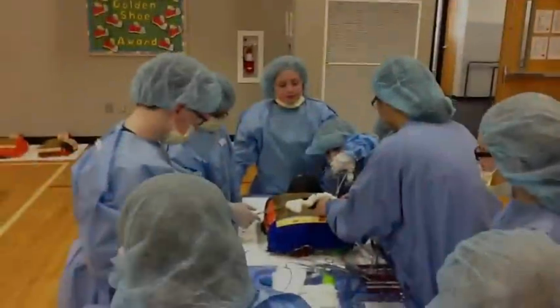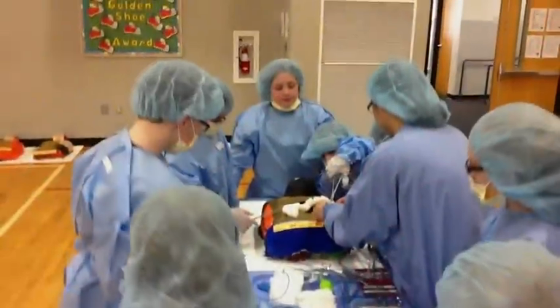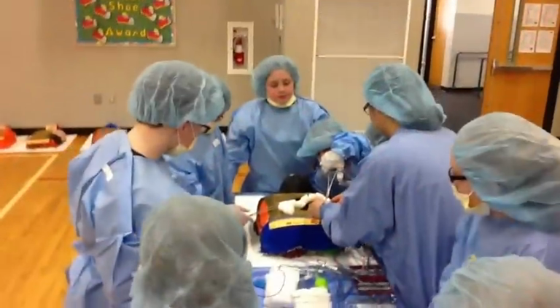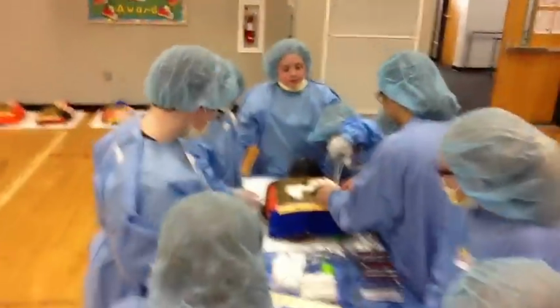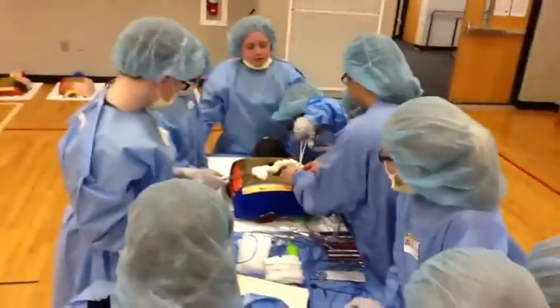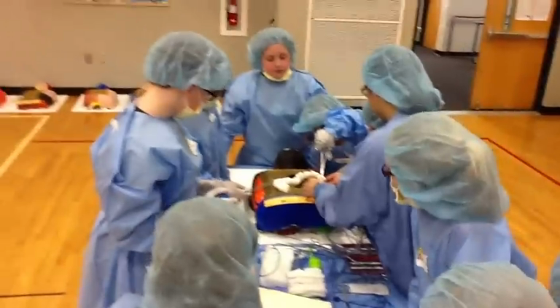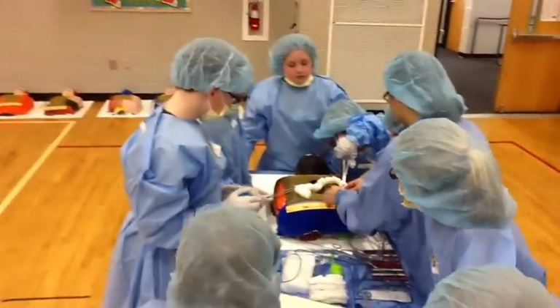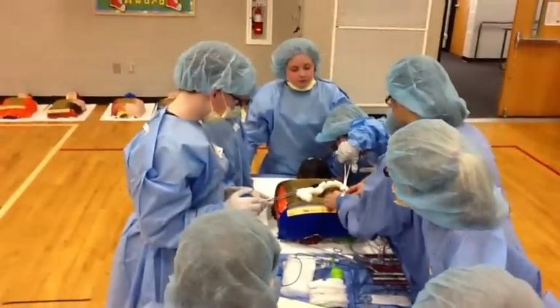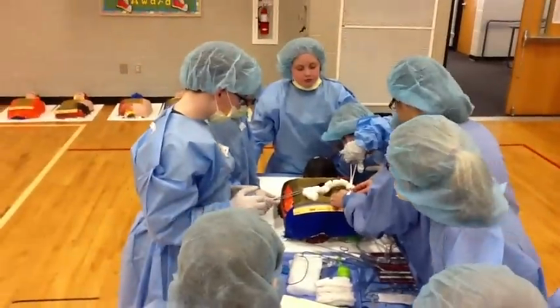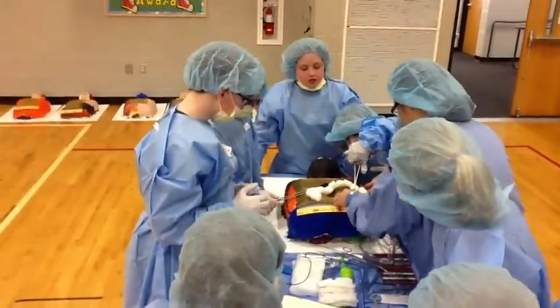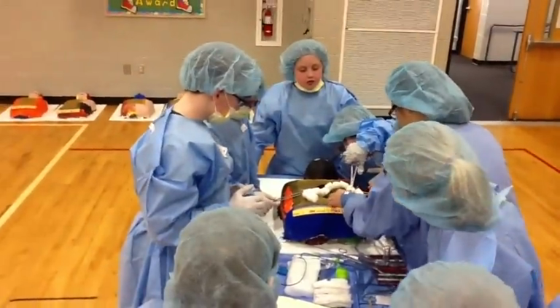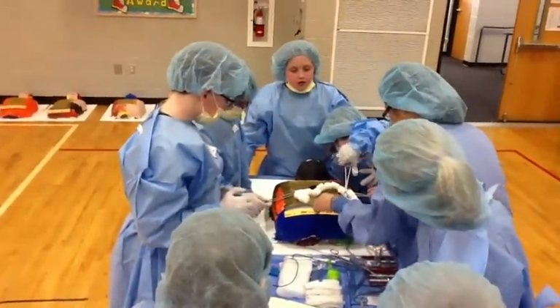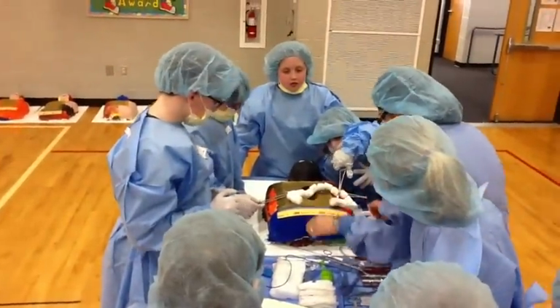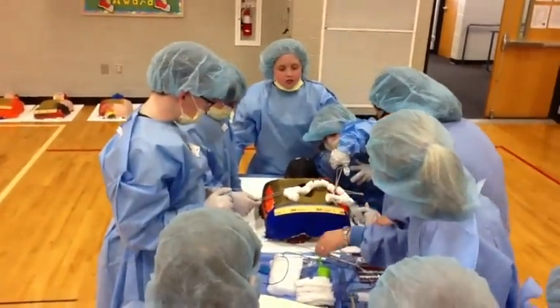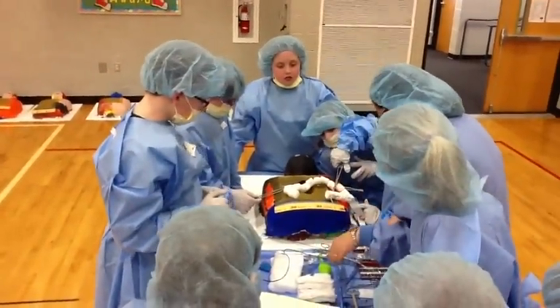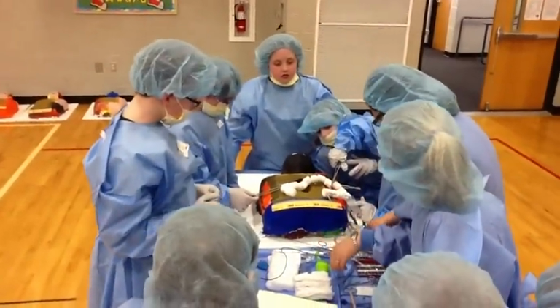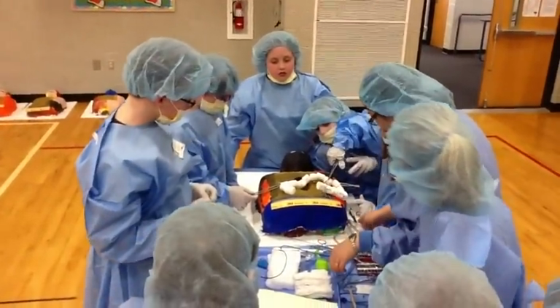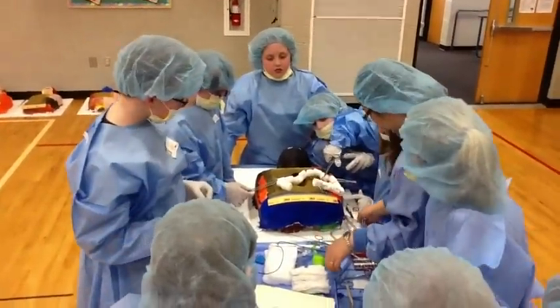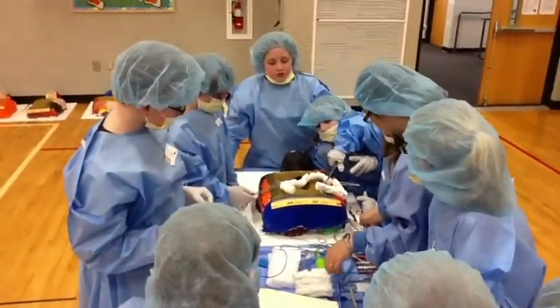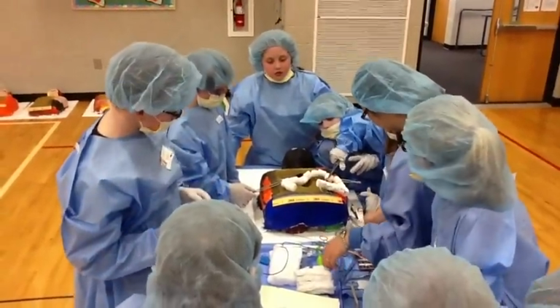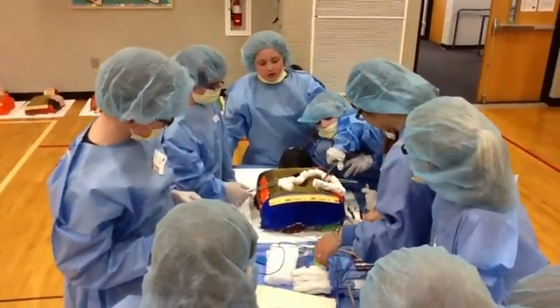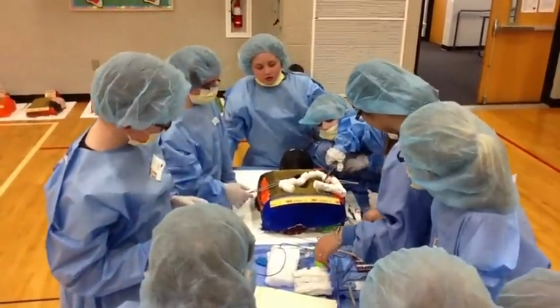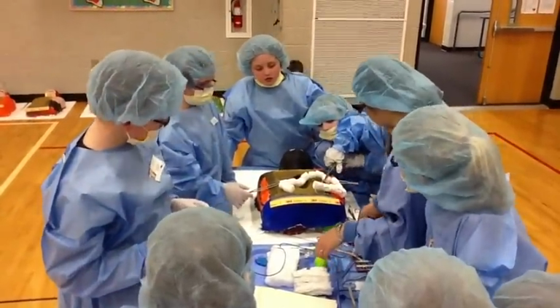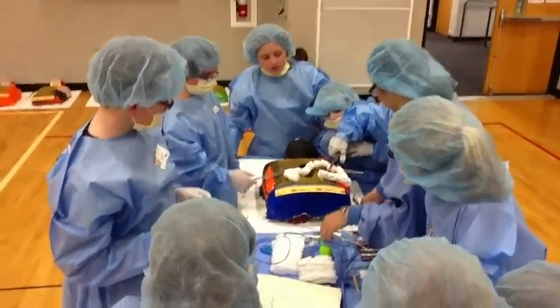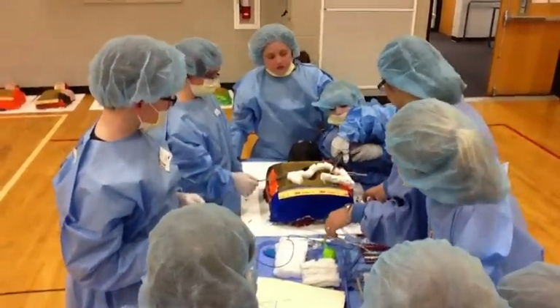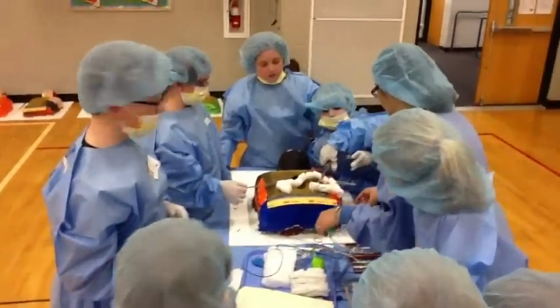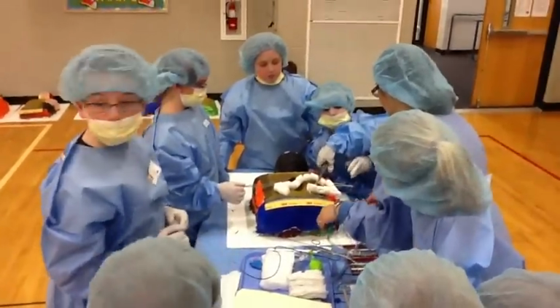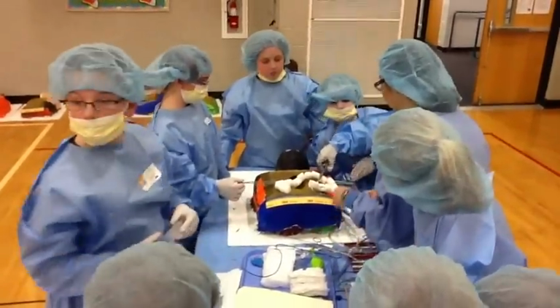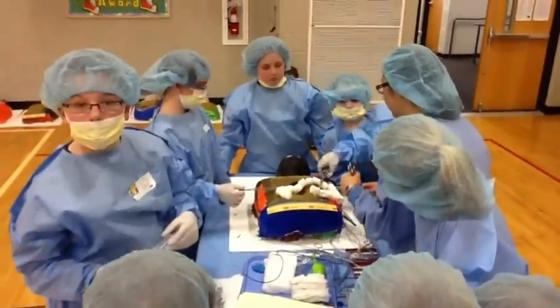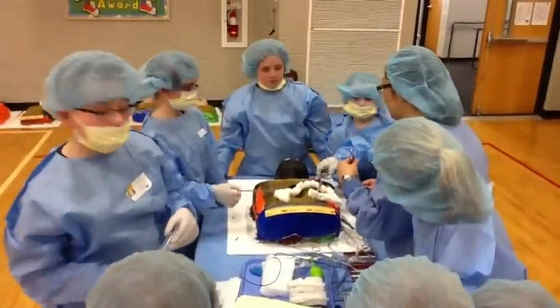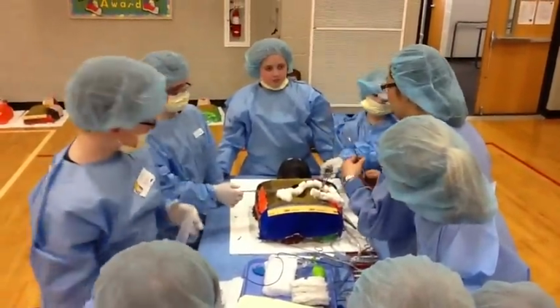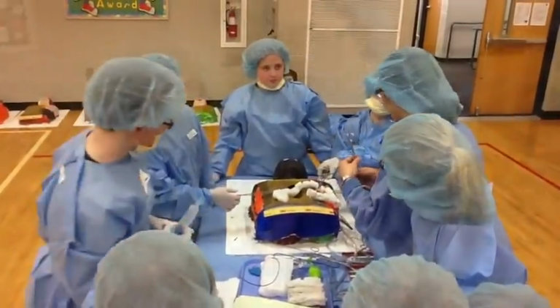This is Minnie Medical School, conducted by Spectrum Health United Hospital at Baldwin Elementary School in Greenville.